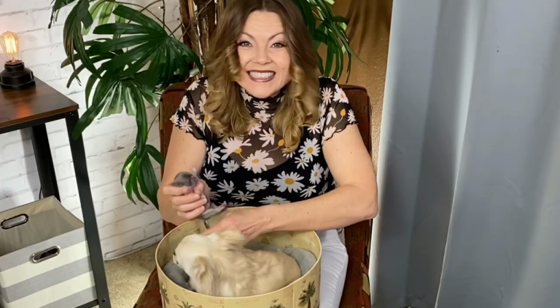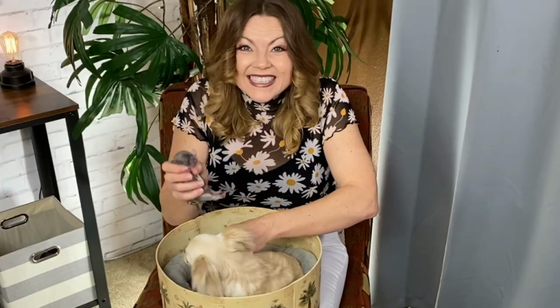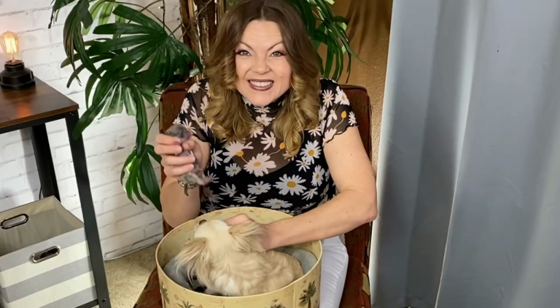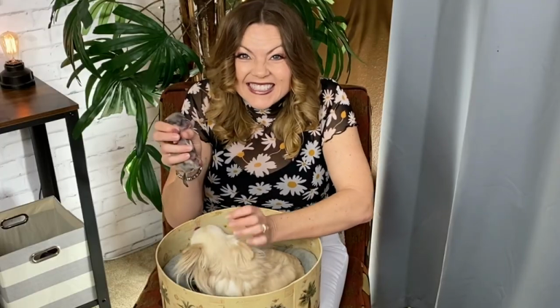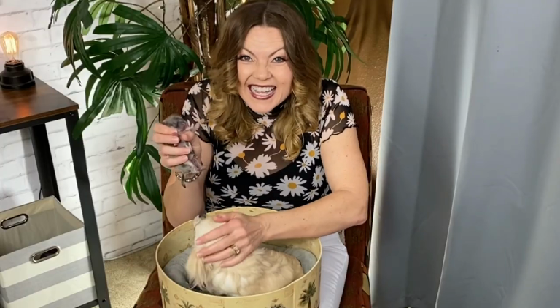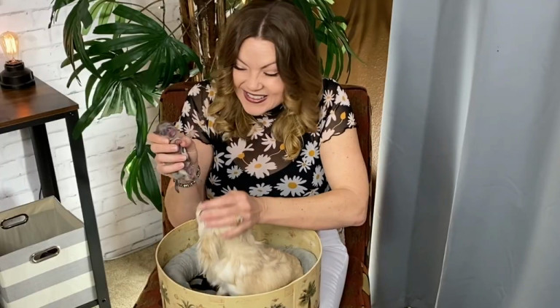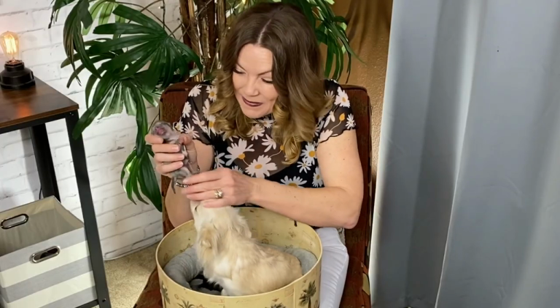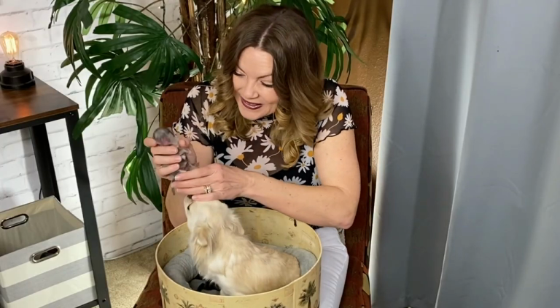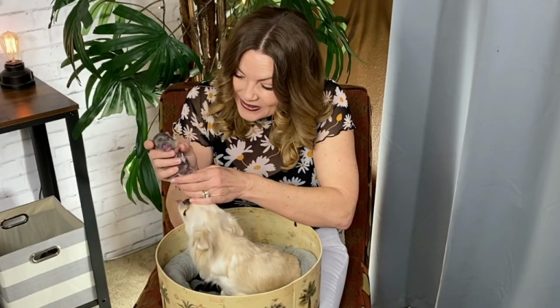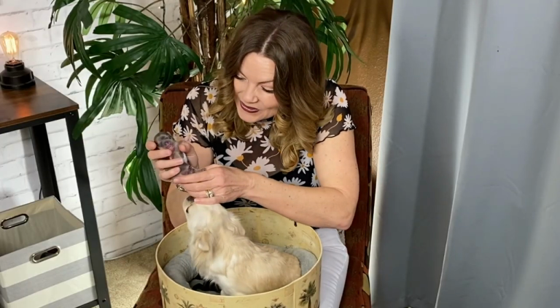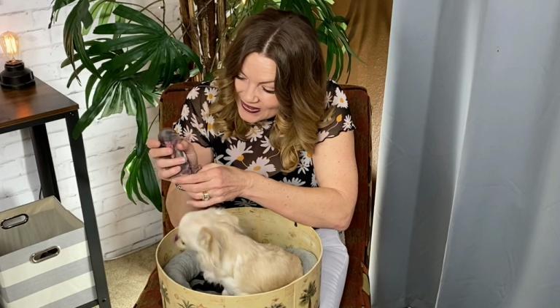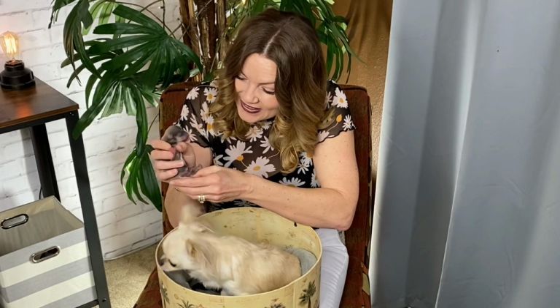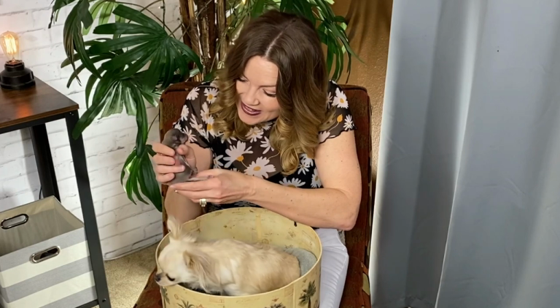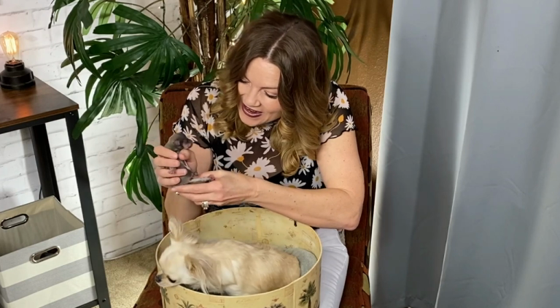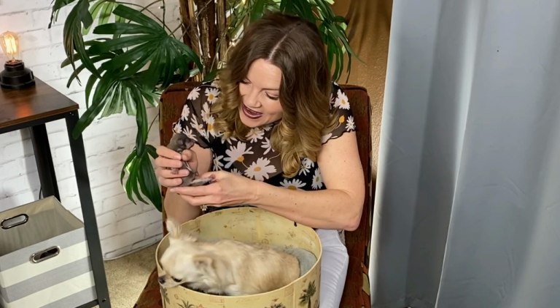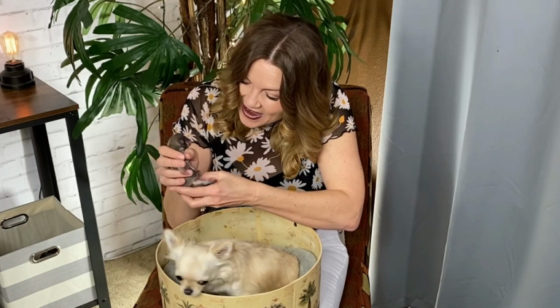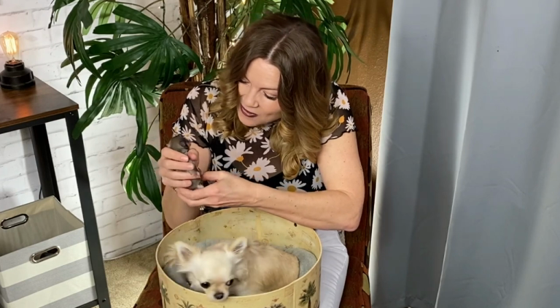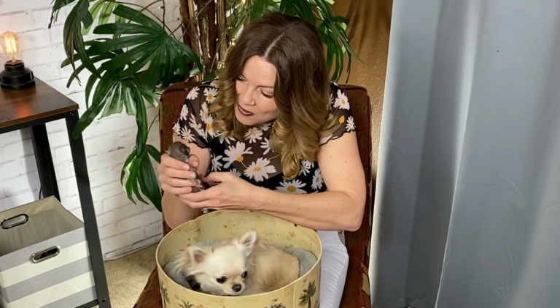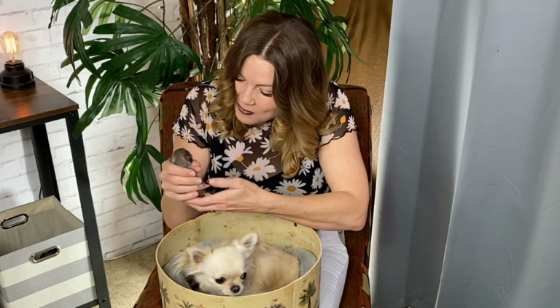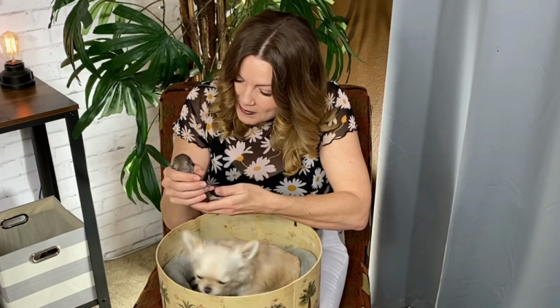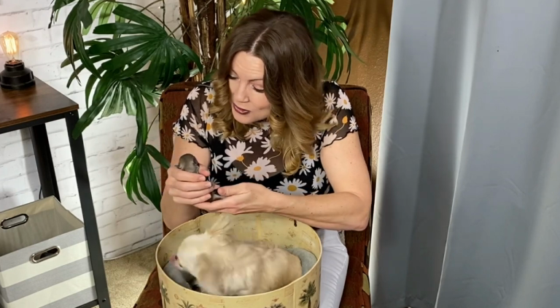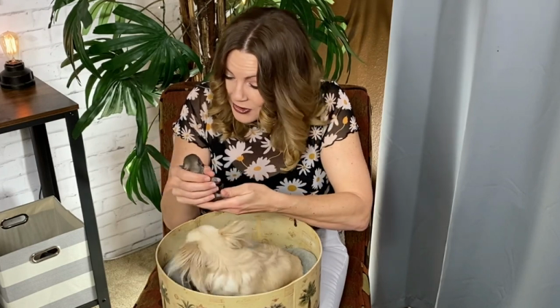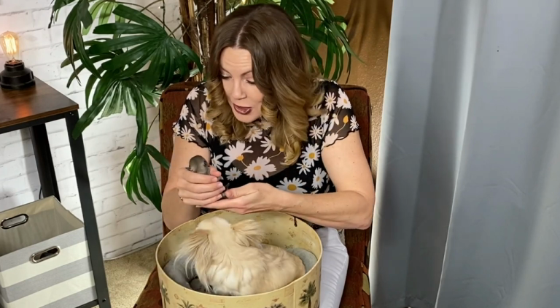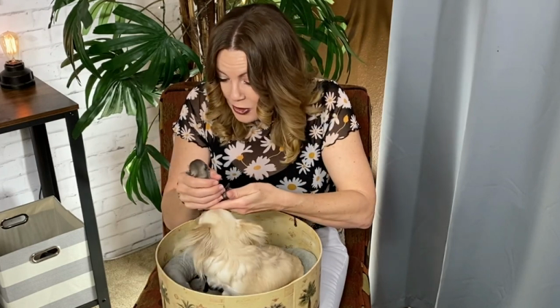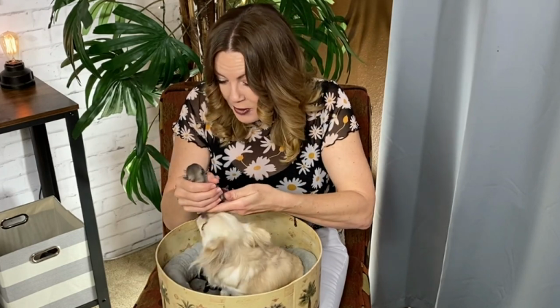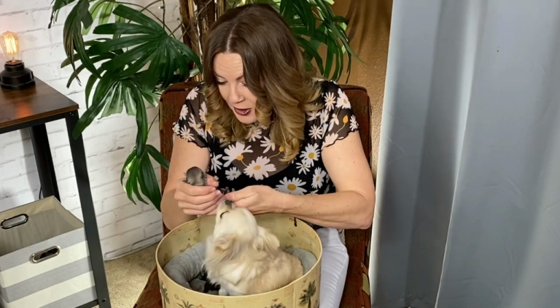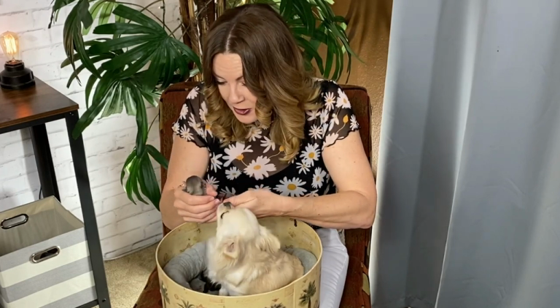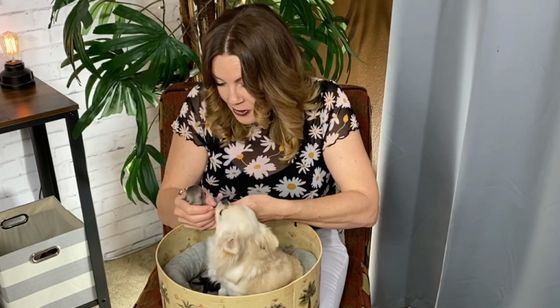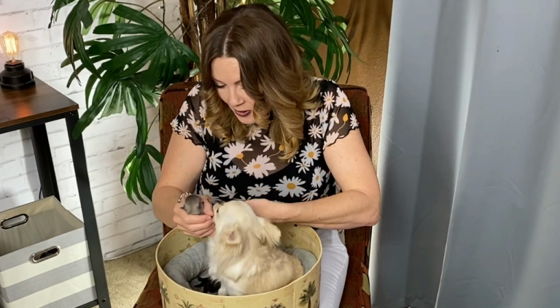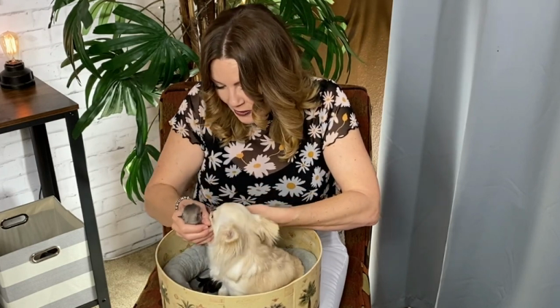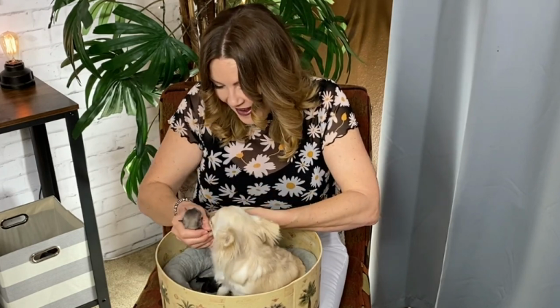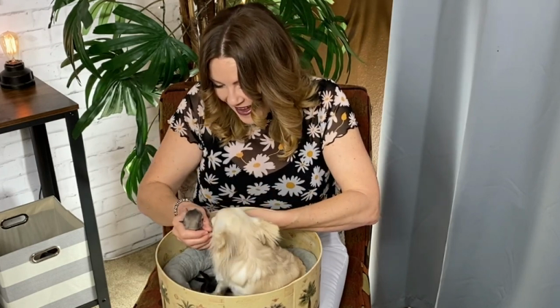Look, this one still has her umbilical cord. Oh, baby, you still got your umbilical cord. Wow.